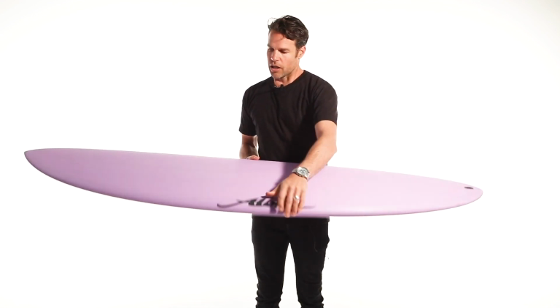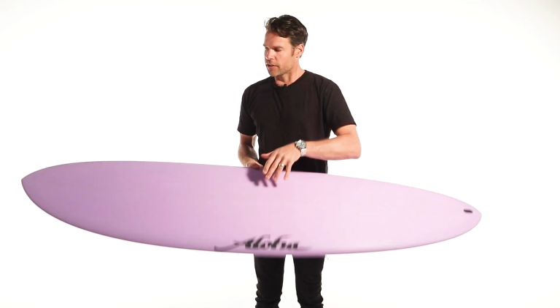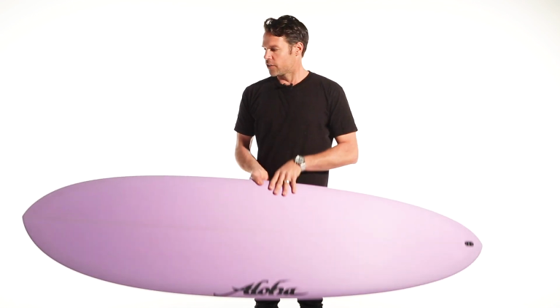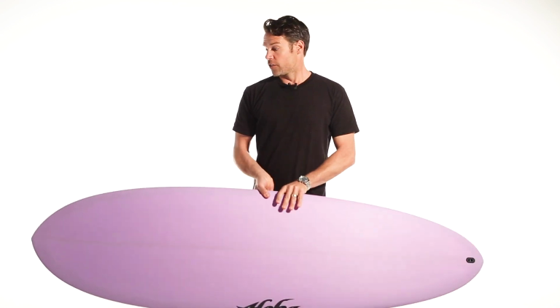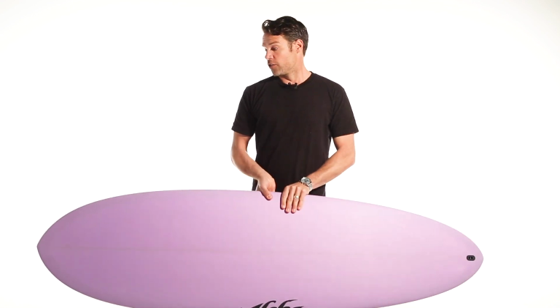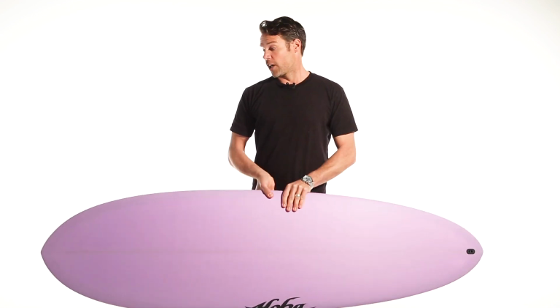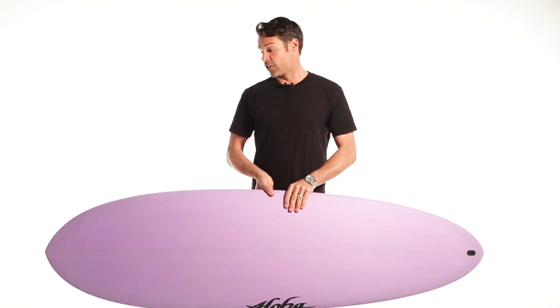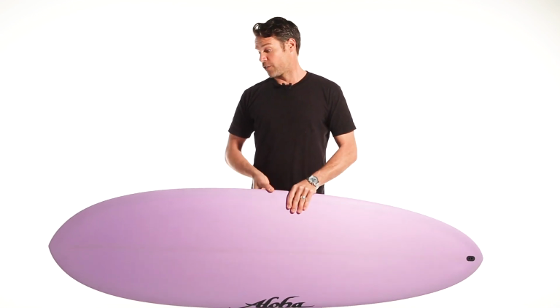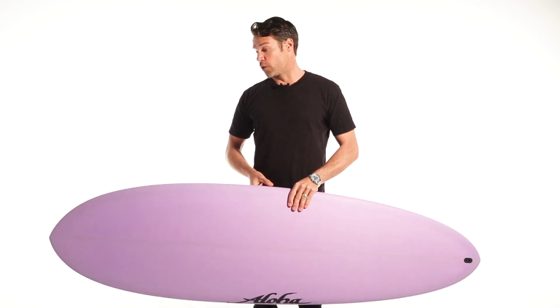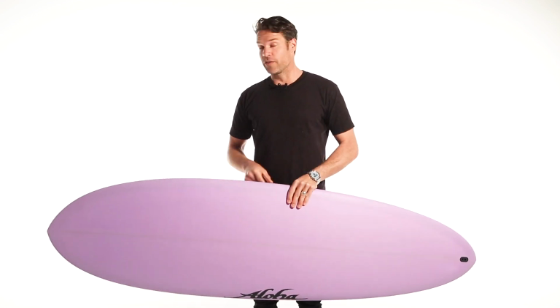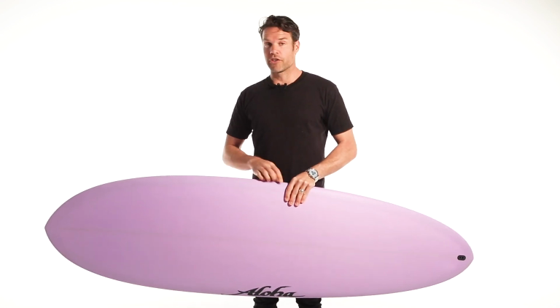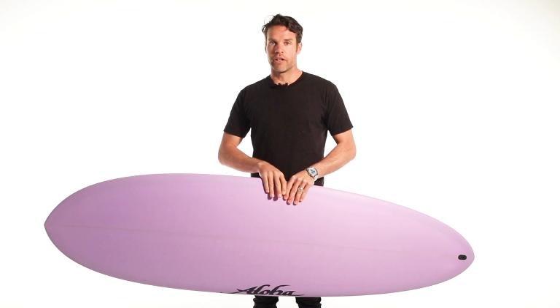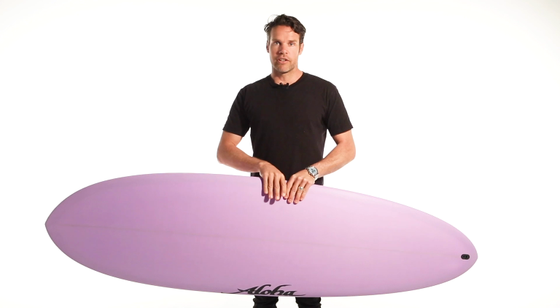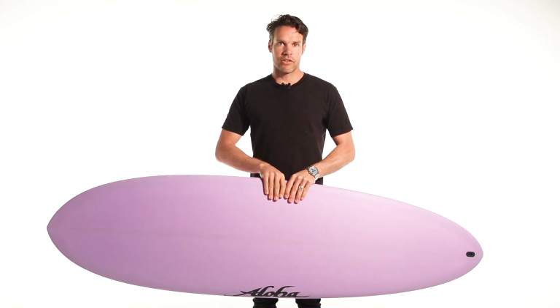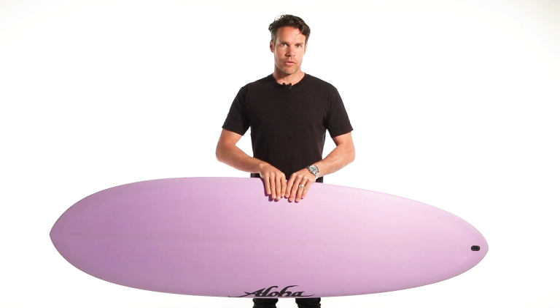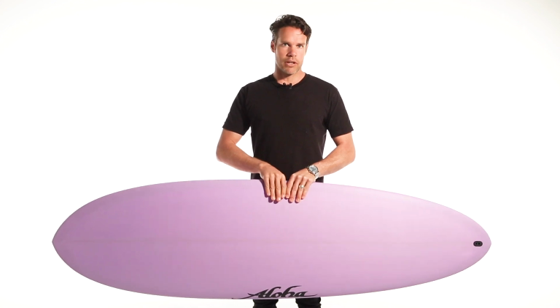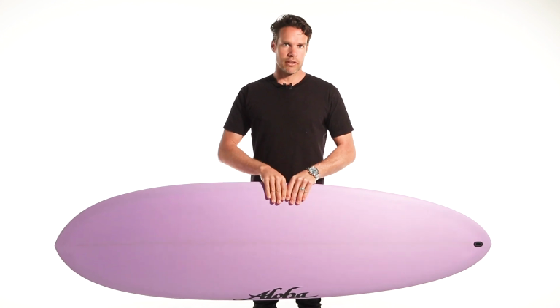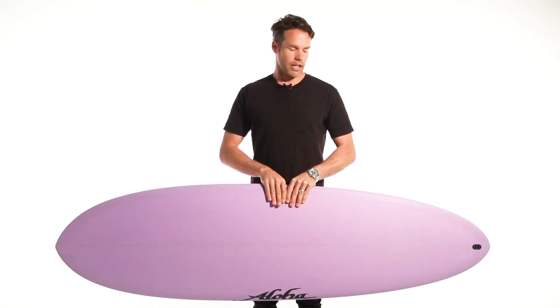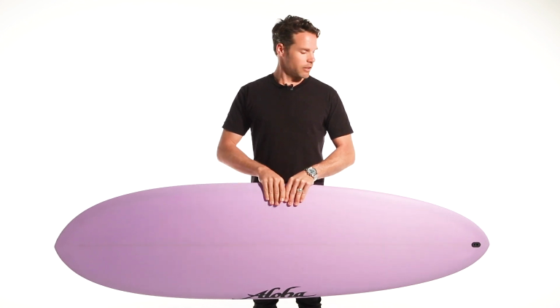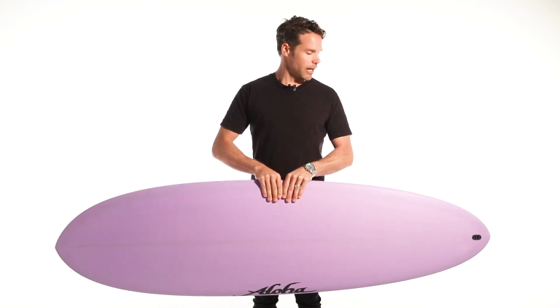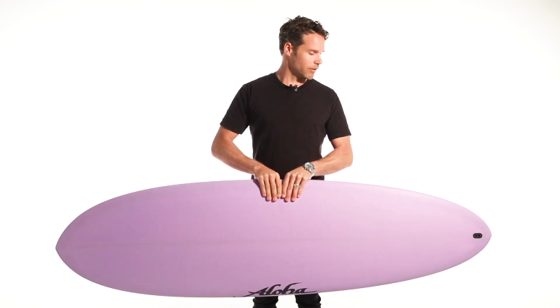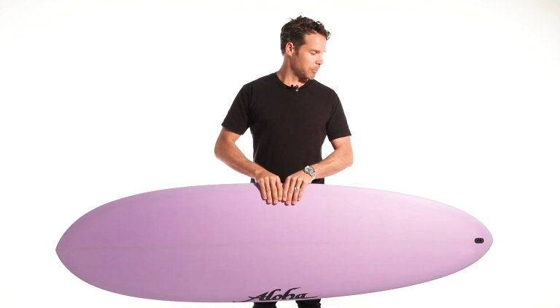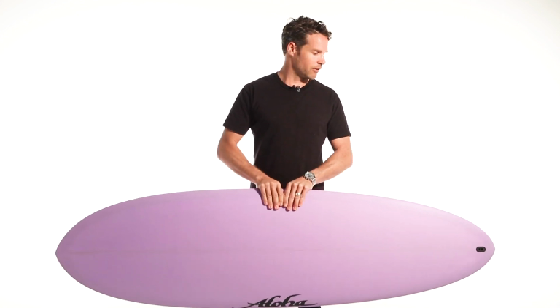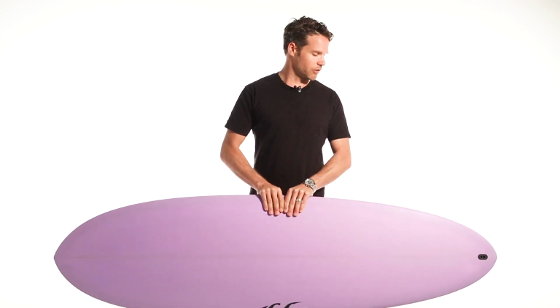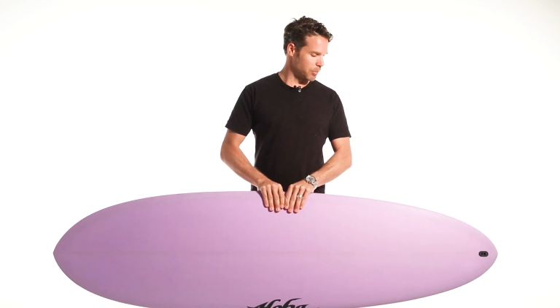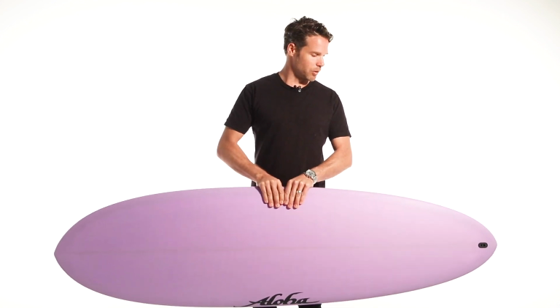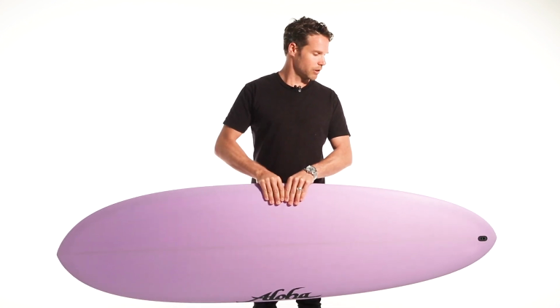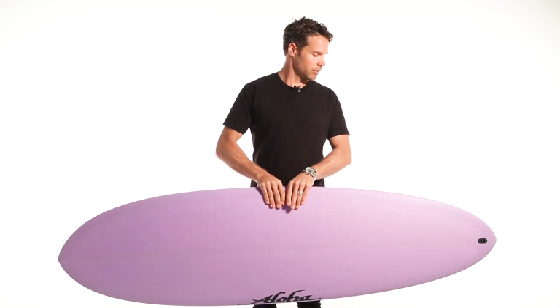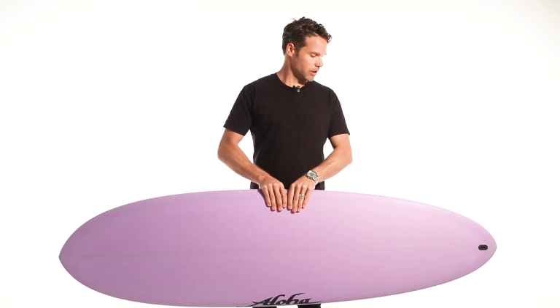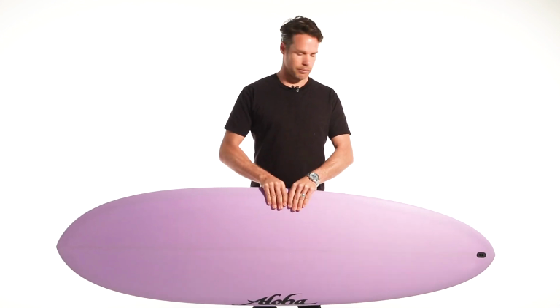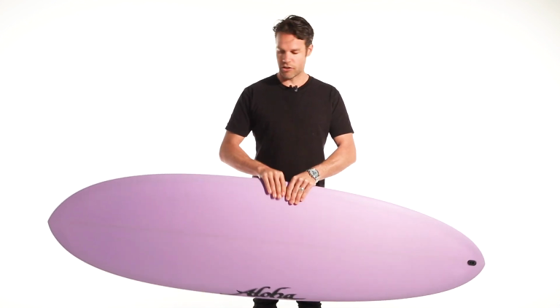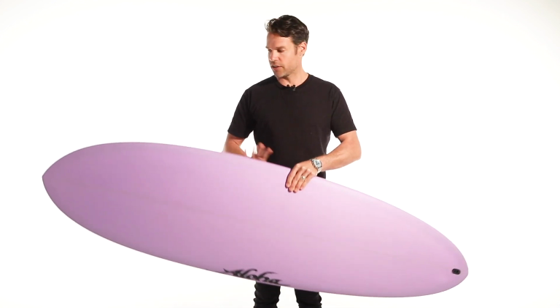I'd ride a 6'4 version of this because I quite like having a bit of extra board under my chest.